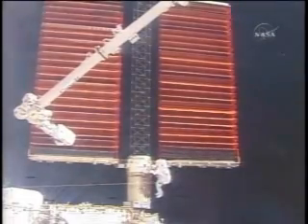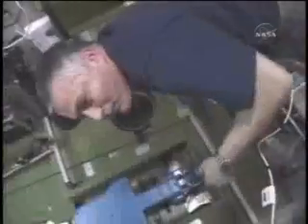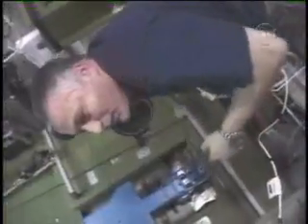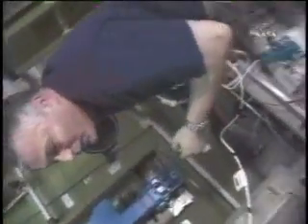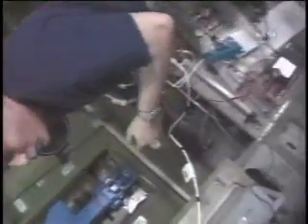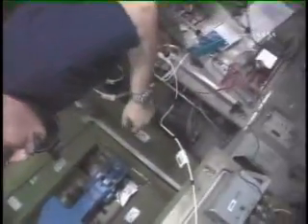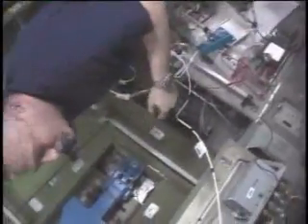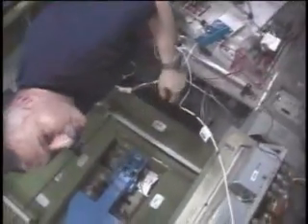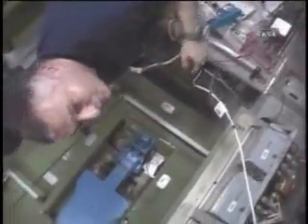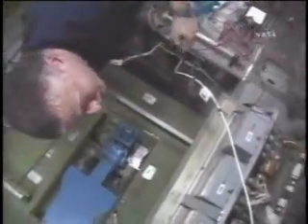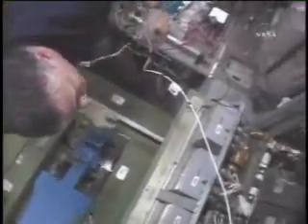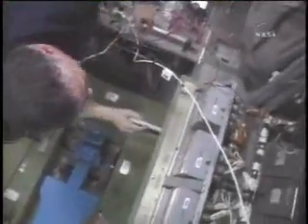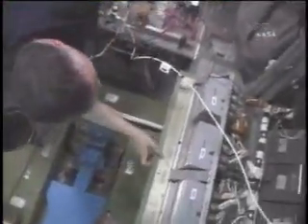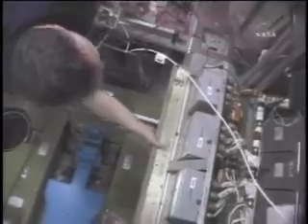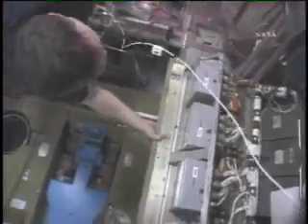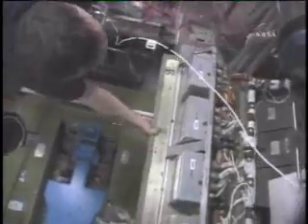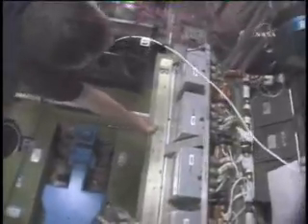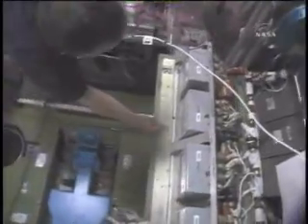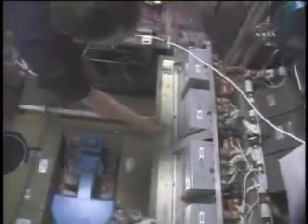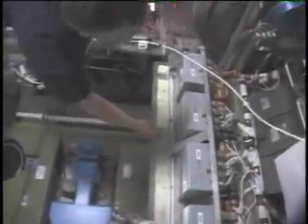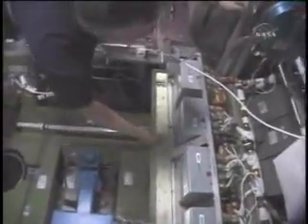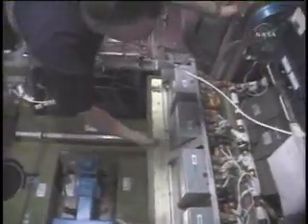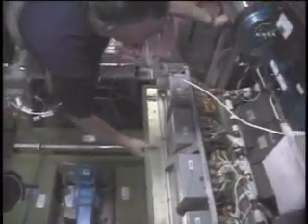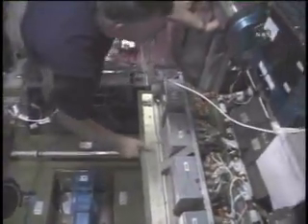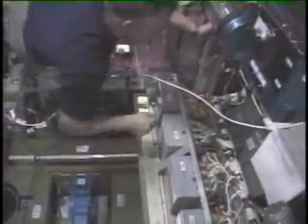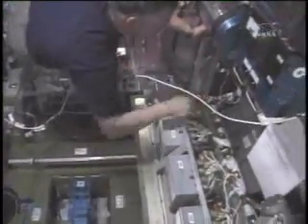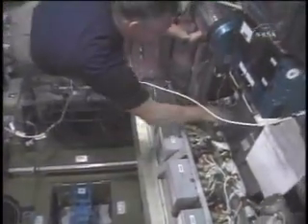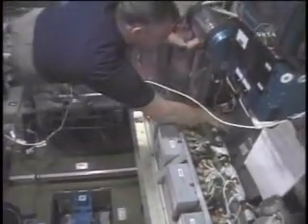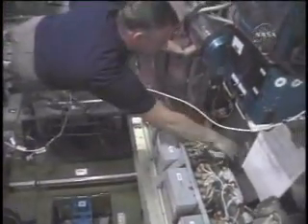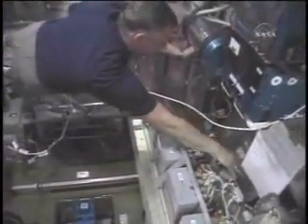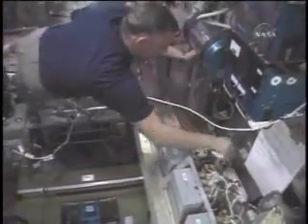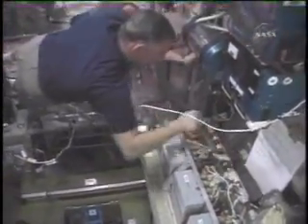On board the station, the Russian crew members and ground controllers worked to troubleshoot computer problems that were resolved by the end of the mission.